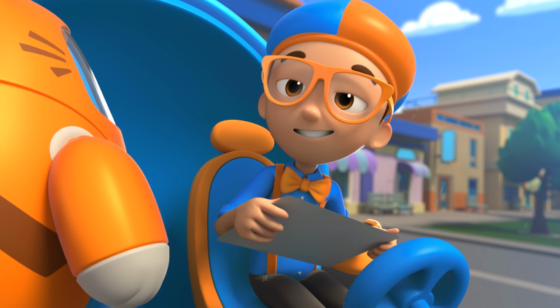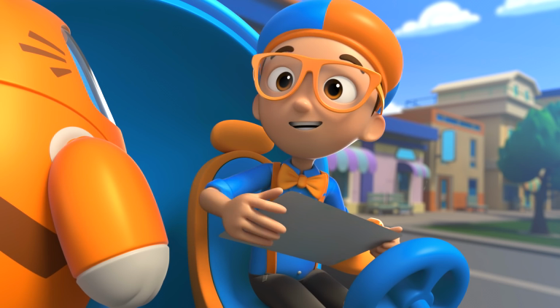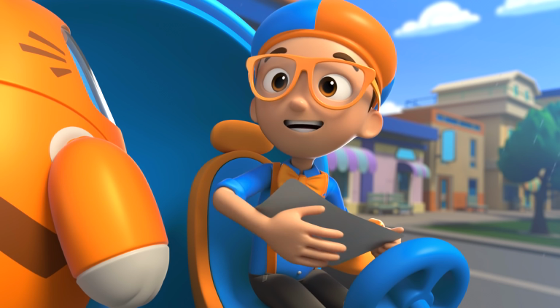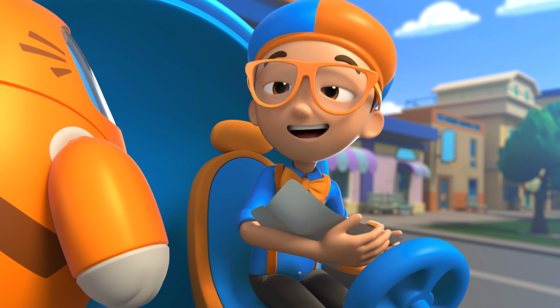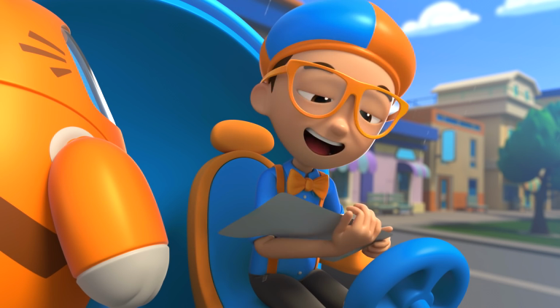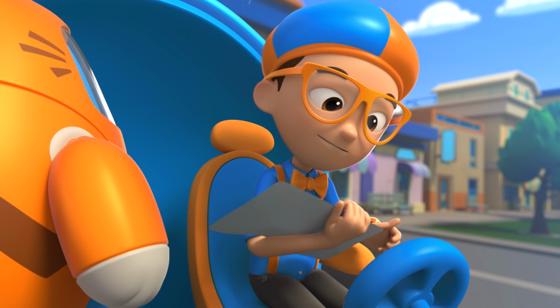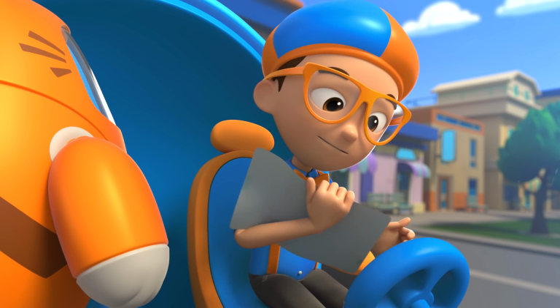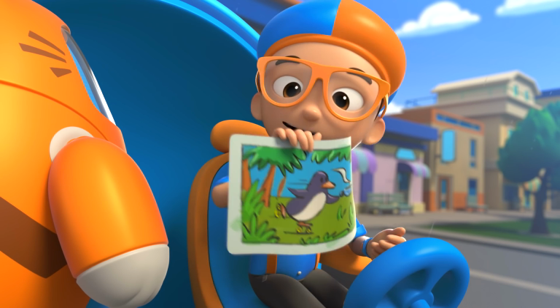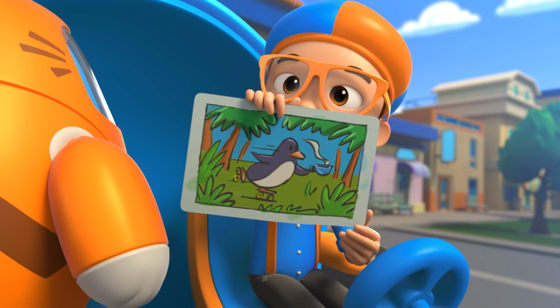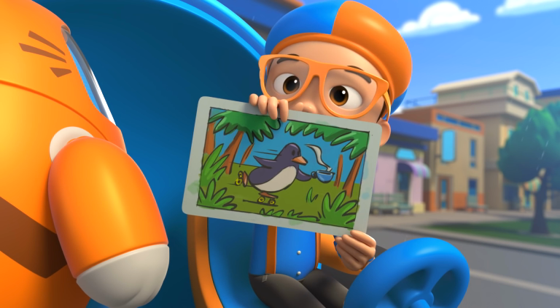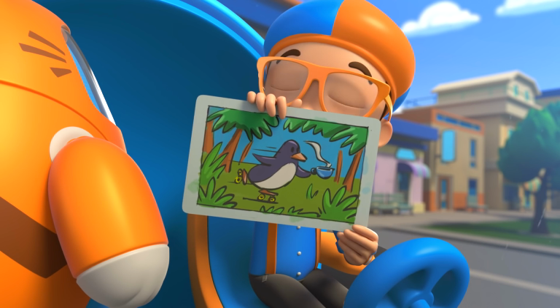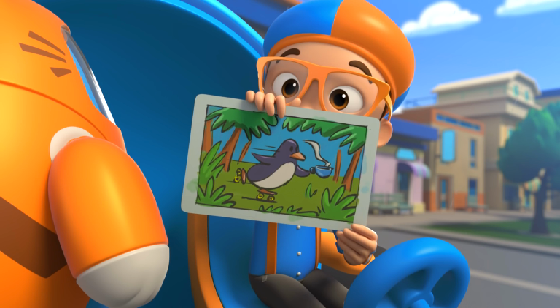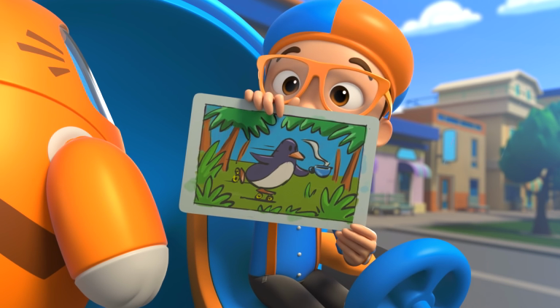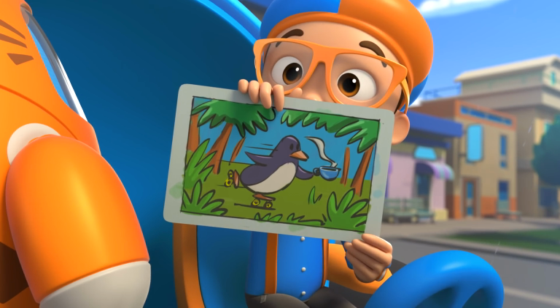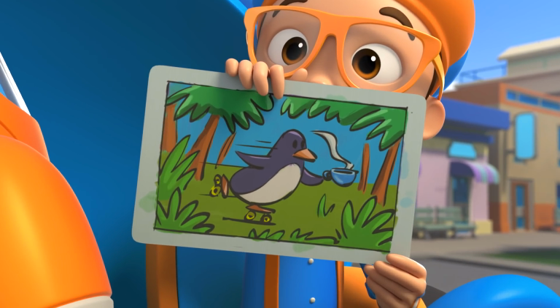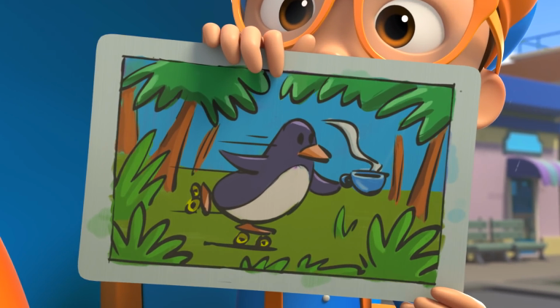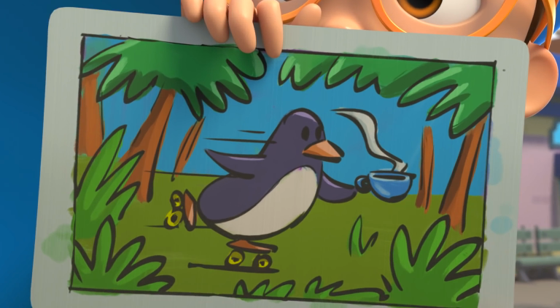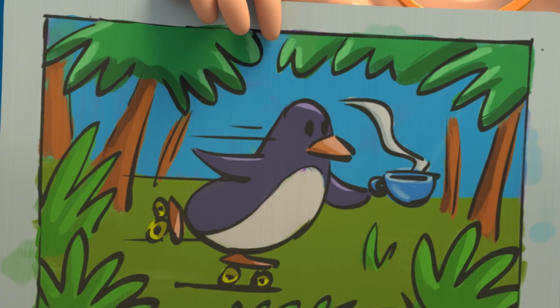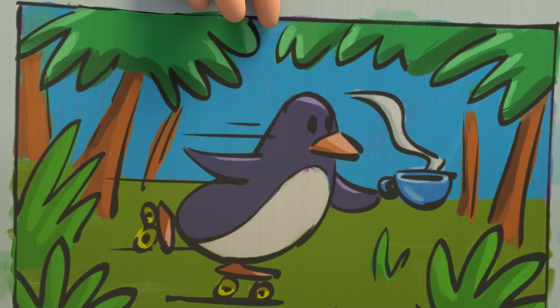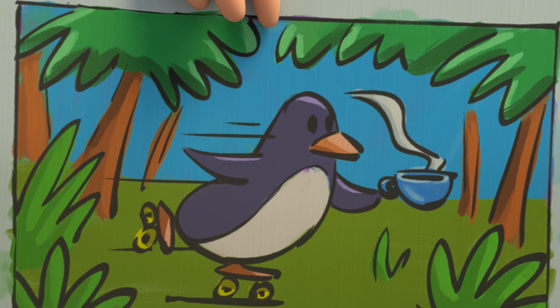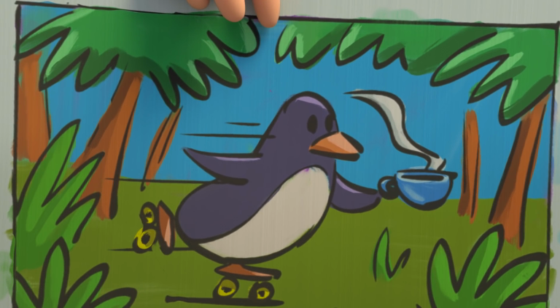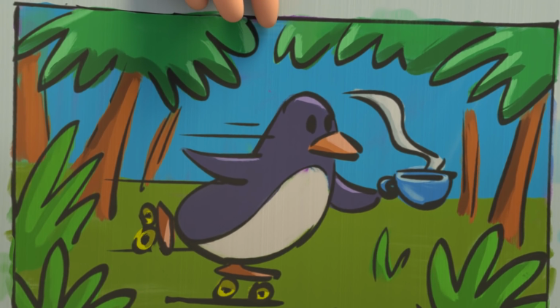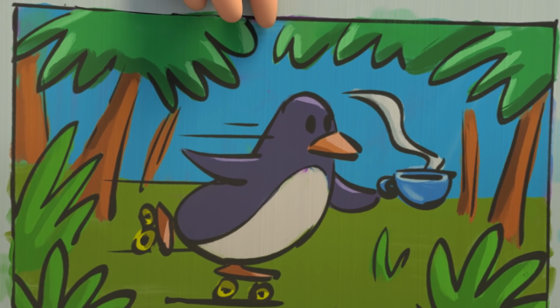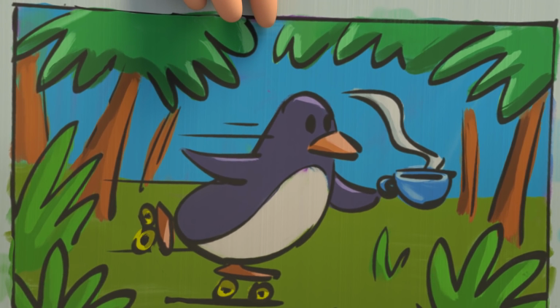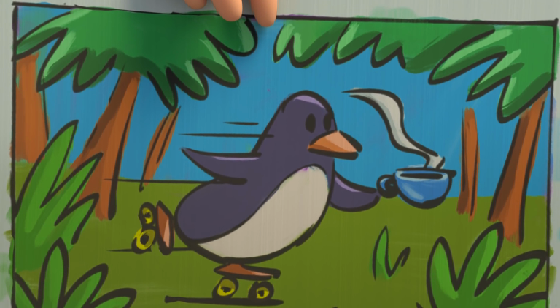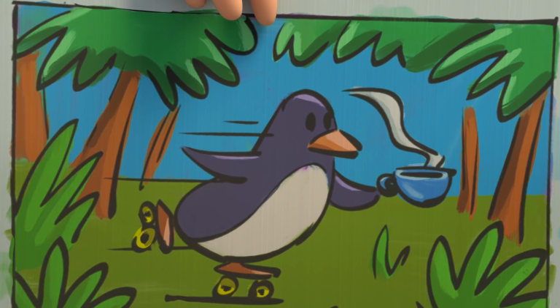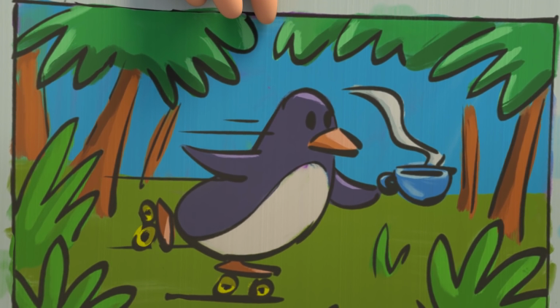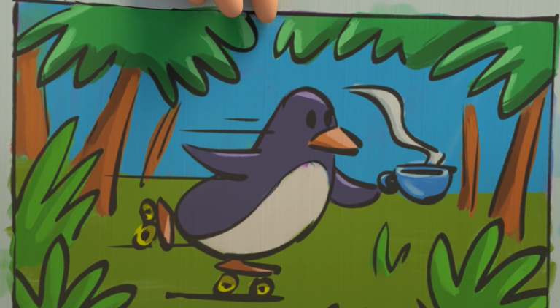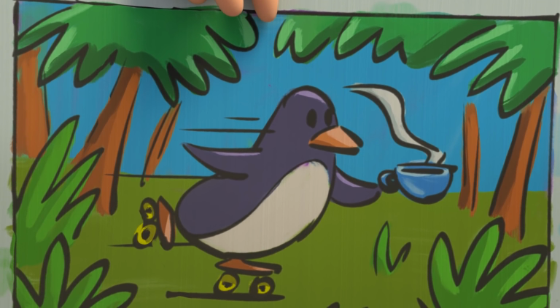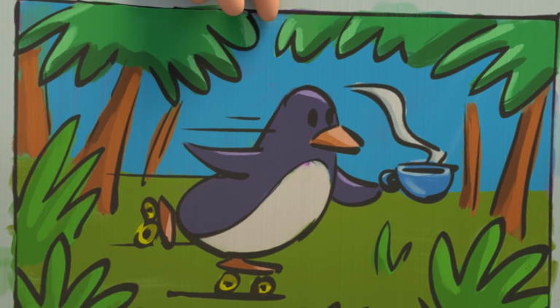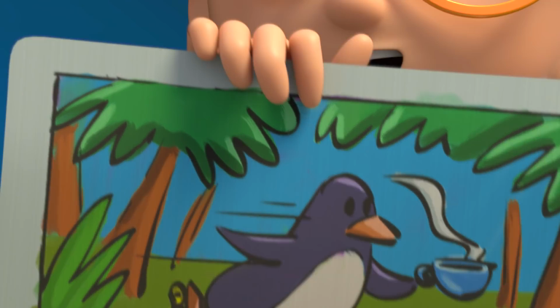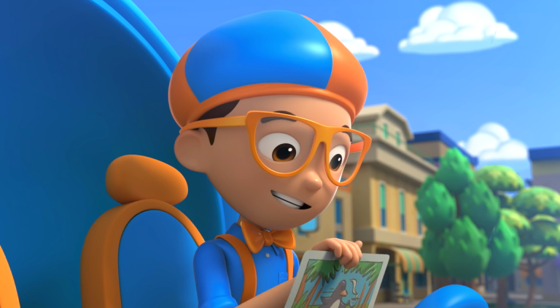Wow, Tabs! Exactly right! It is a penguin holding a cup of tea while rollerblading through a jungle!